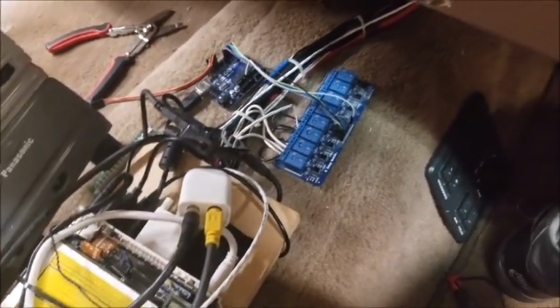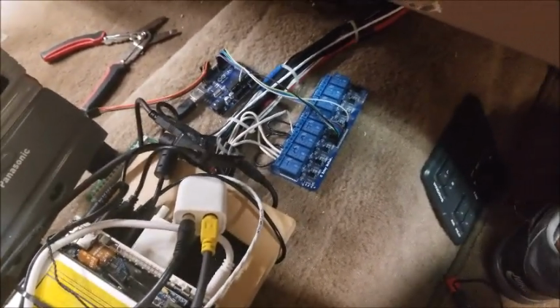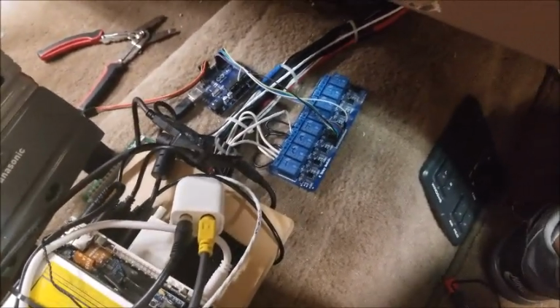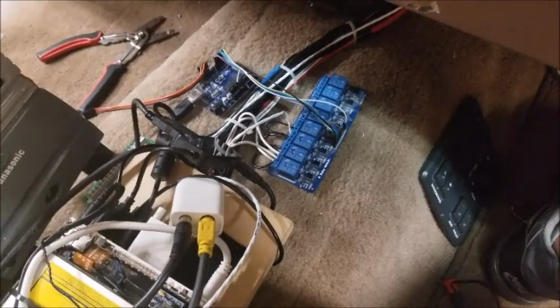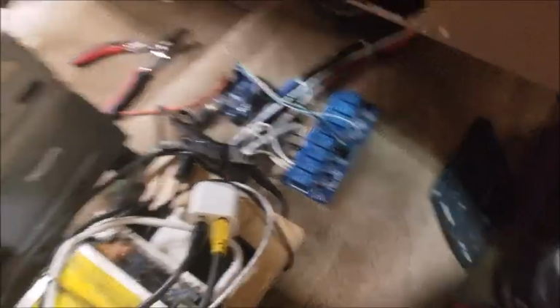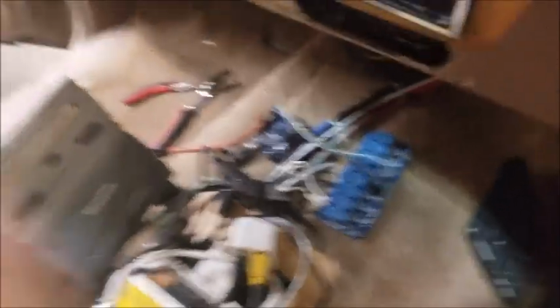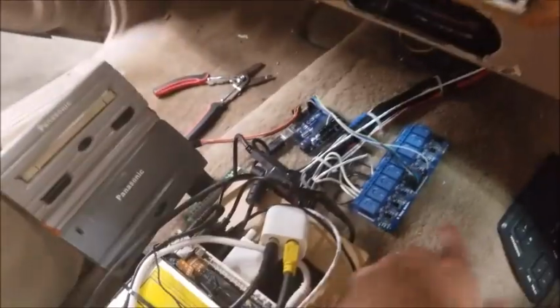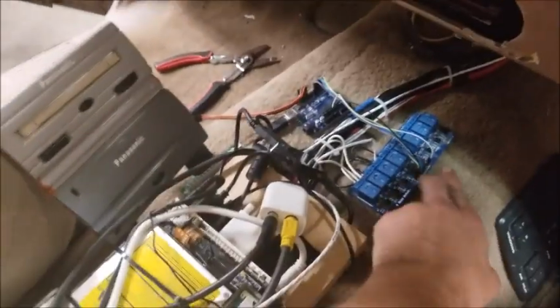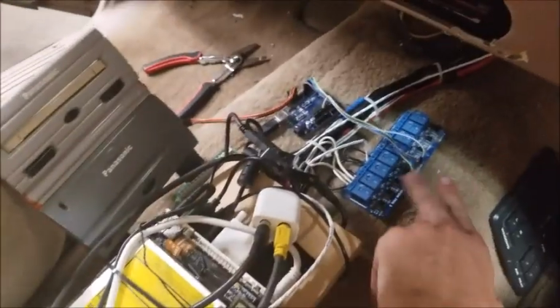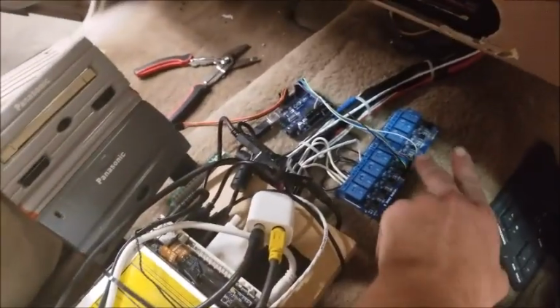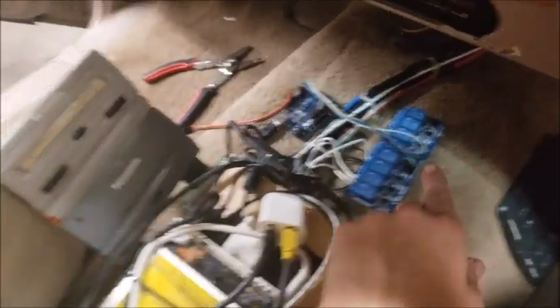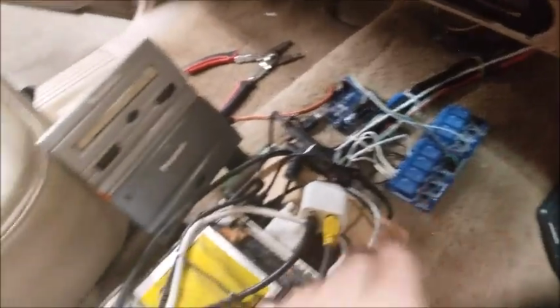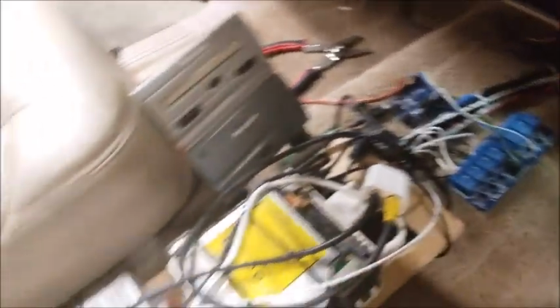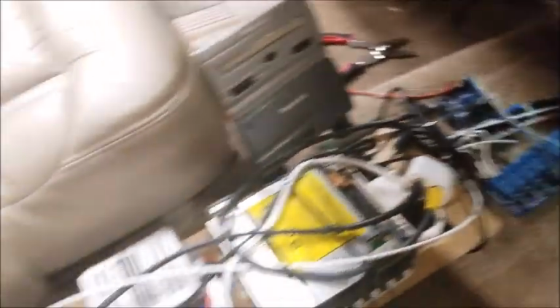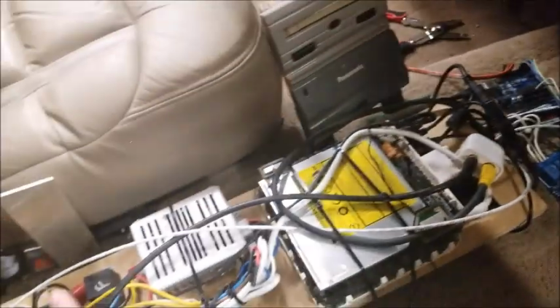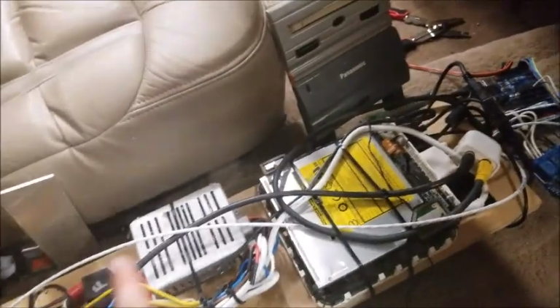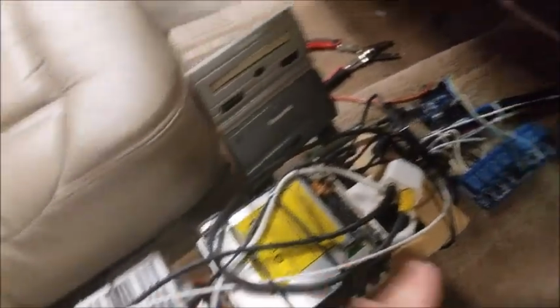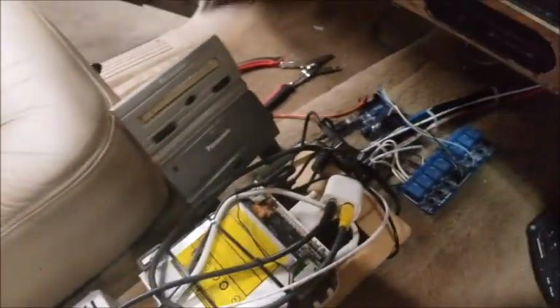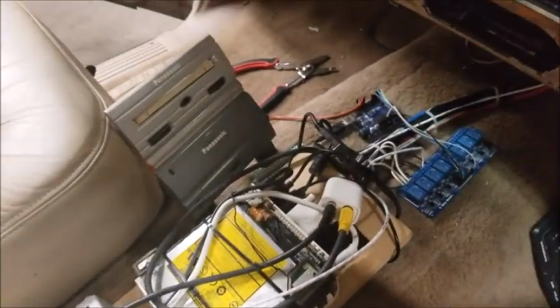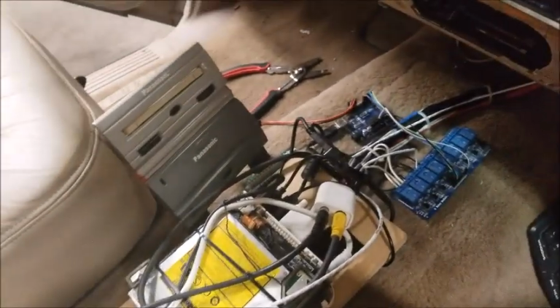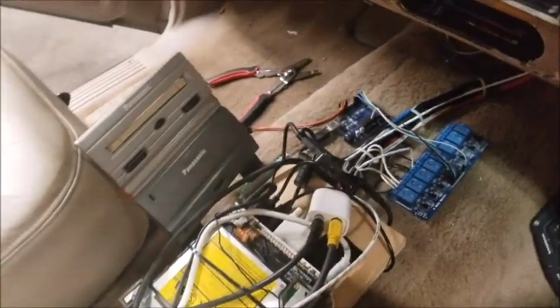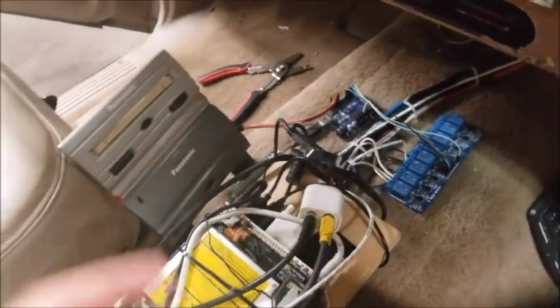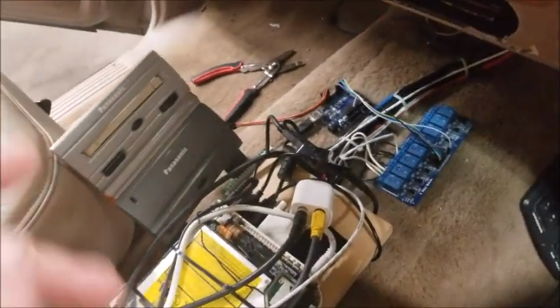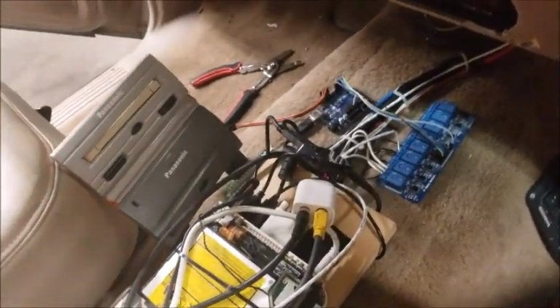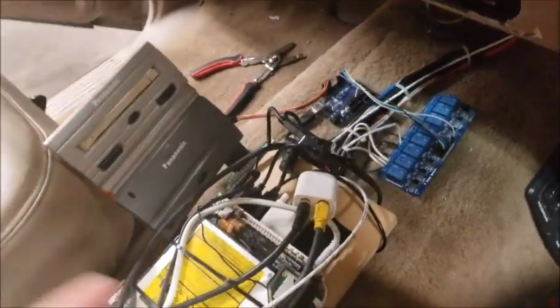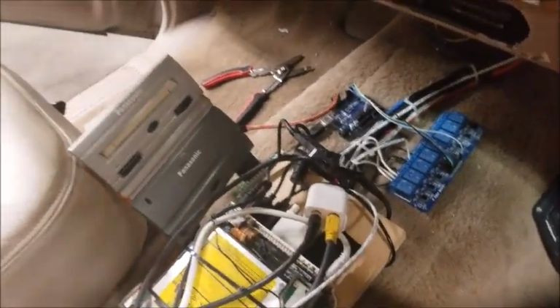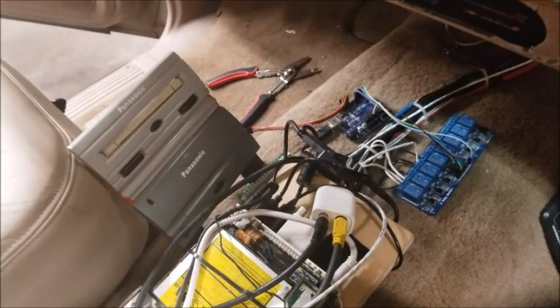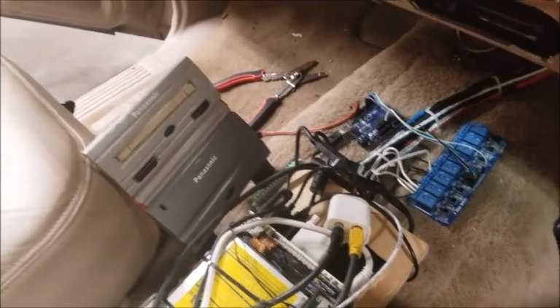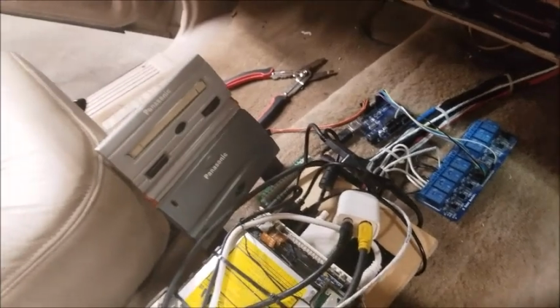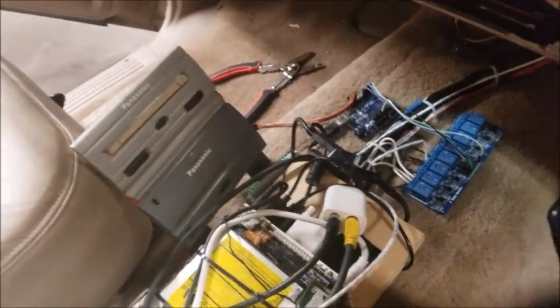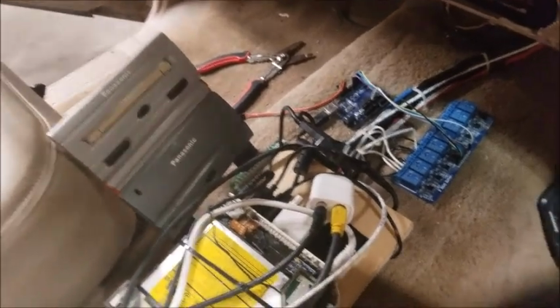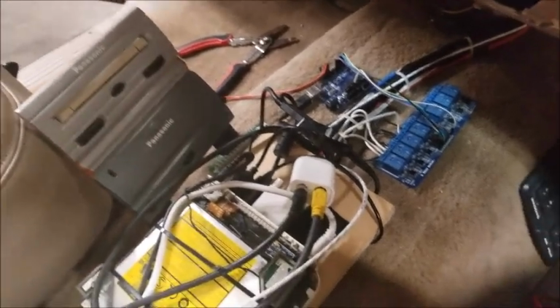This is basically just for the Arduino integration. This little relay strip here operates off of 5 volts, which works really well with the Arduino. Basically these relays will control the relays for the truck — that's the TVs, the headlights, the door locks, all of that.